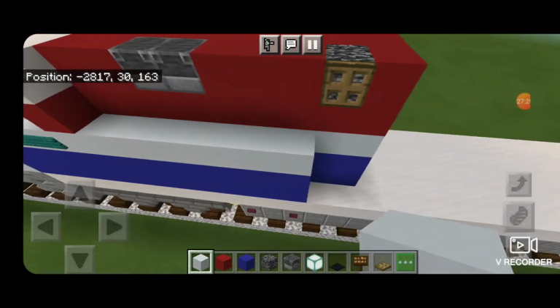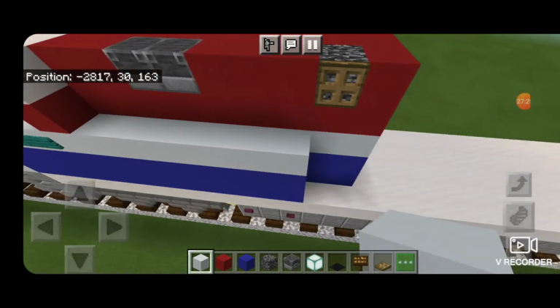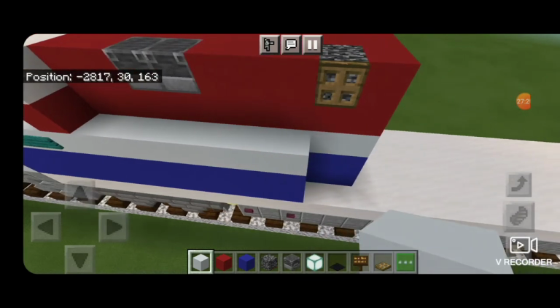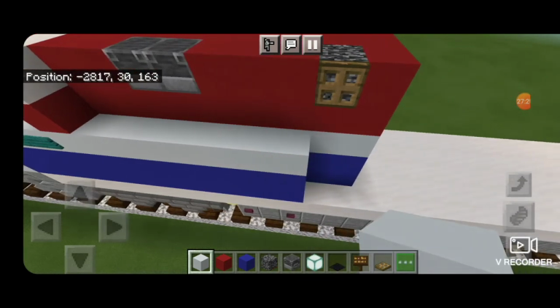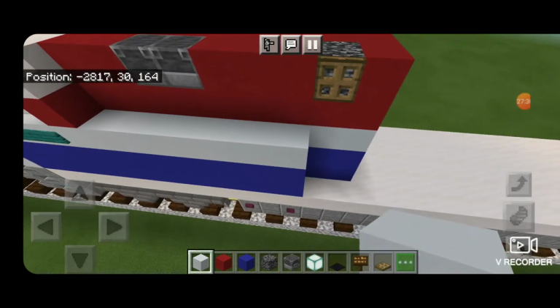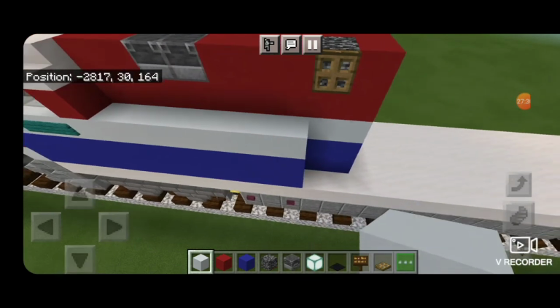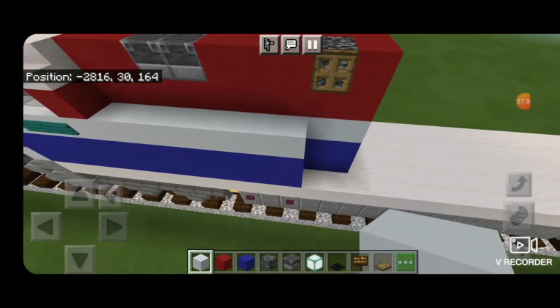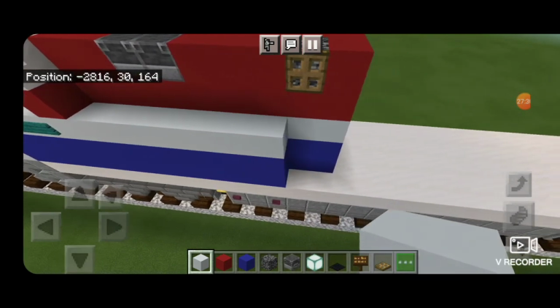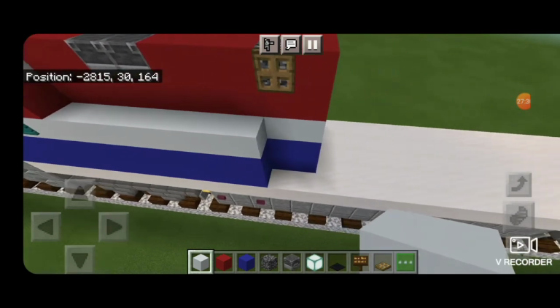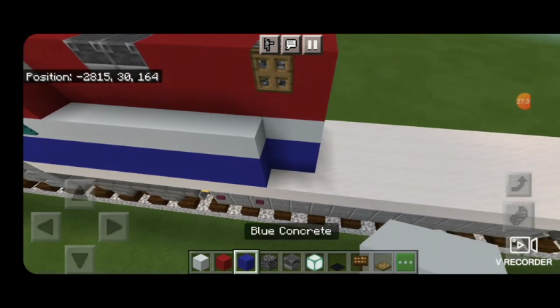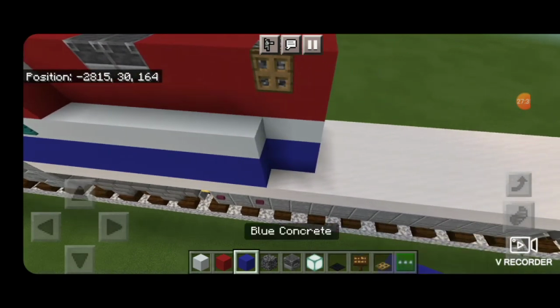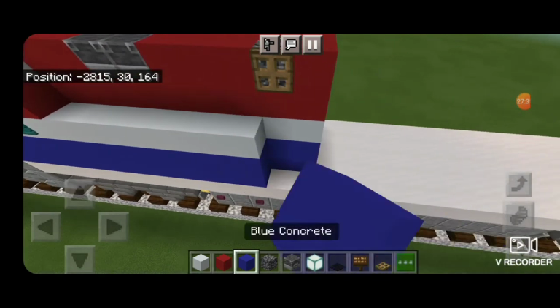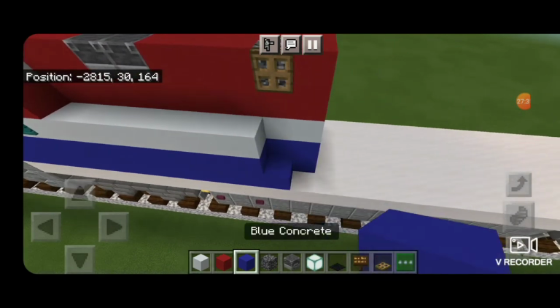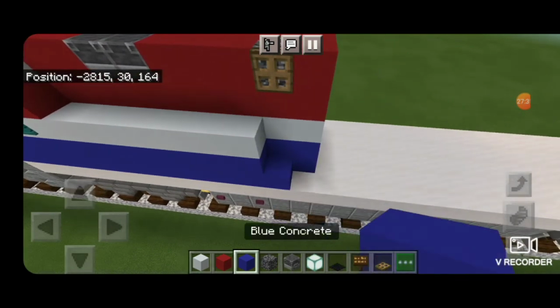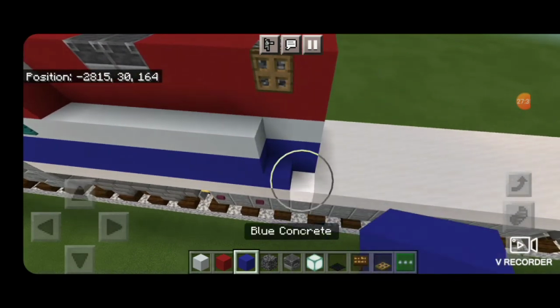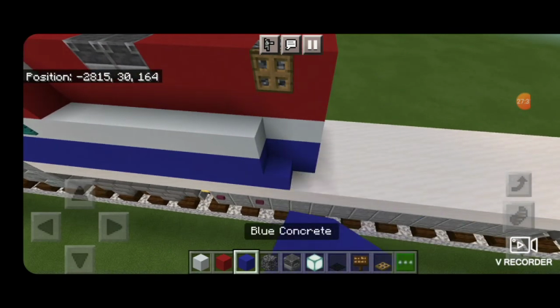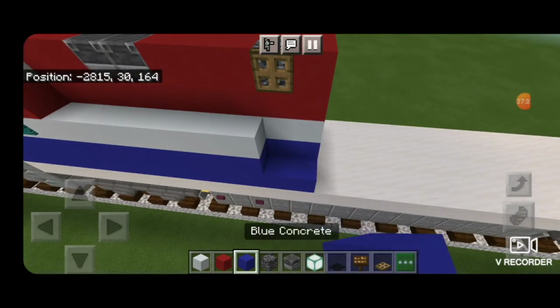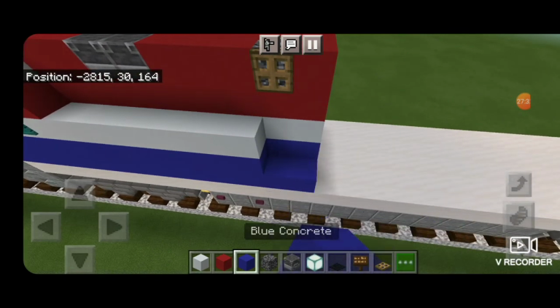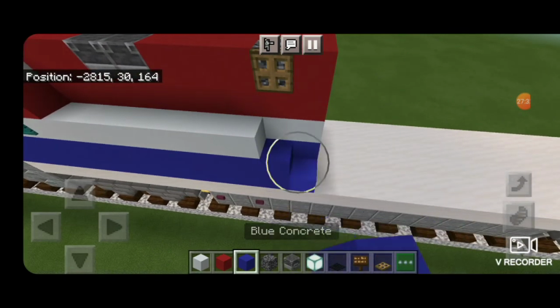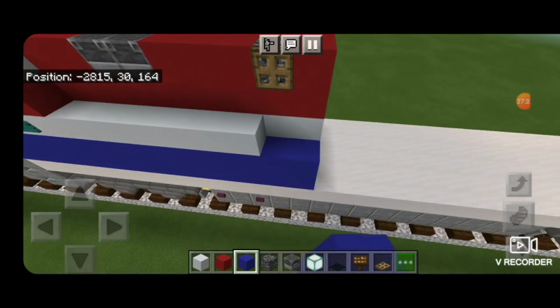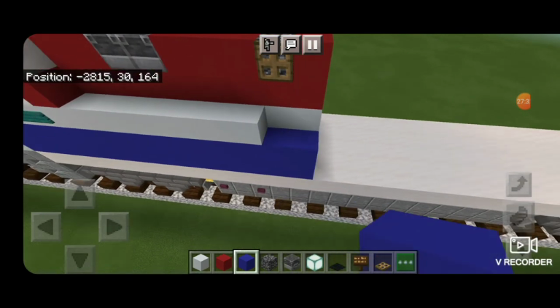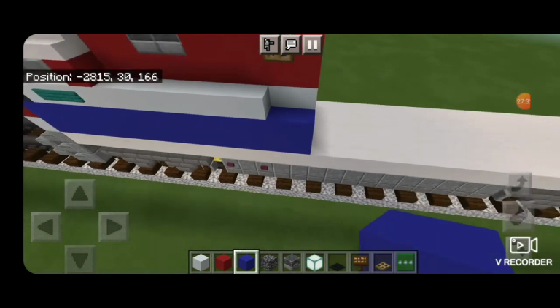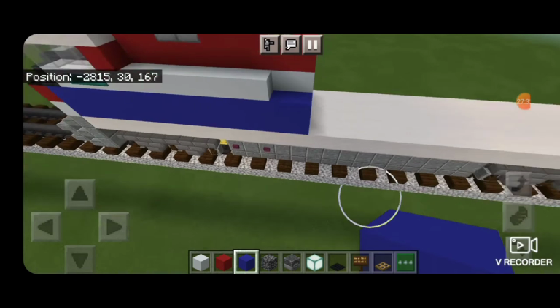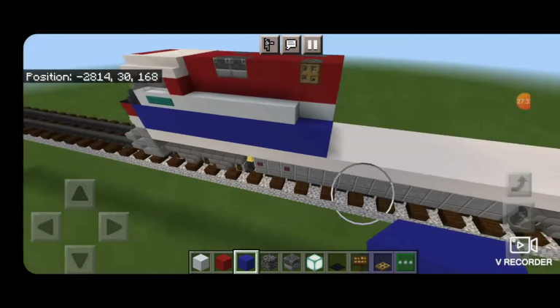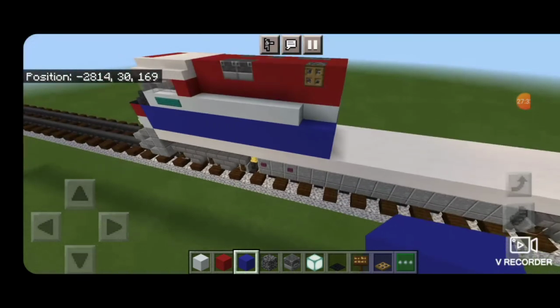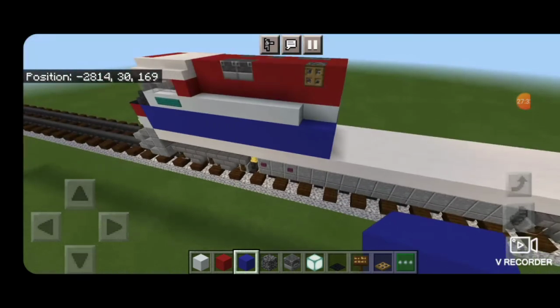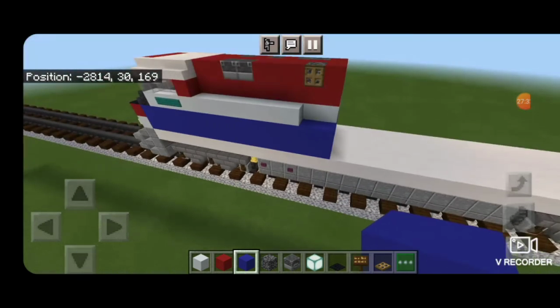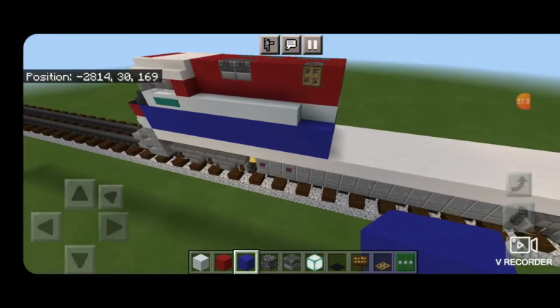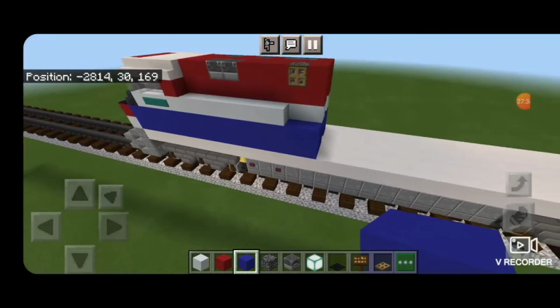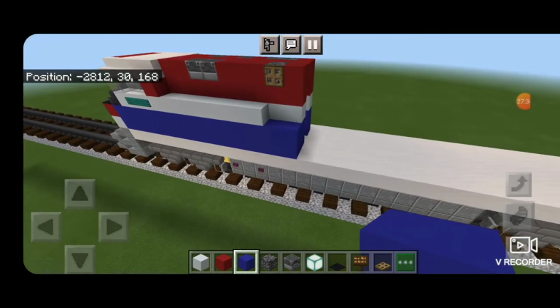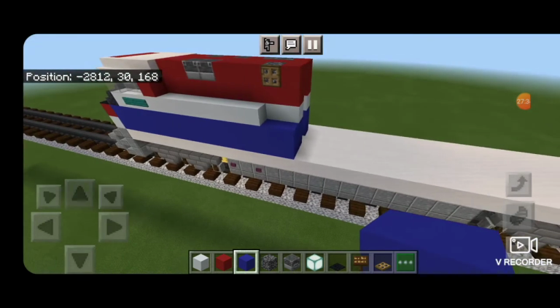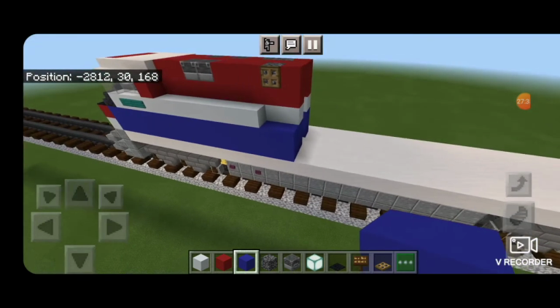The conductor side has this big box. Starting right behind the cab on the bottom, take blue concrete and run it down from the cab in a line that's seven blocks long, stopping above that second crimson button. Then another line of blue, and then a line of seven white. Behind it put a two by two of blue concrete, because it actually steps down on this one.